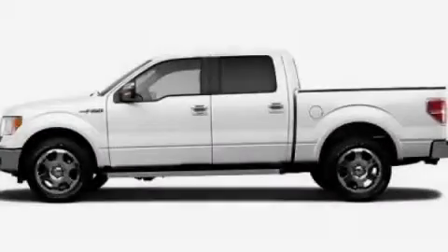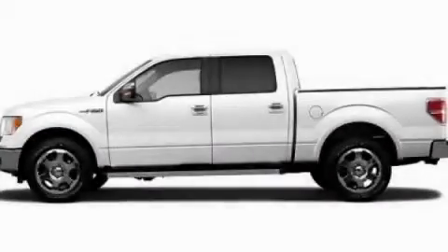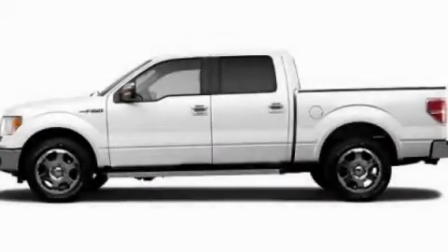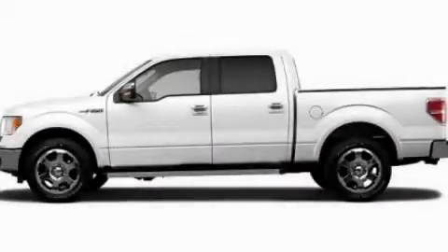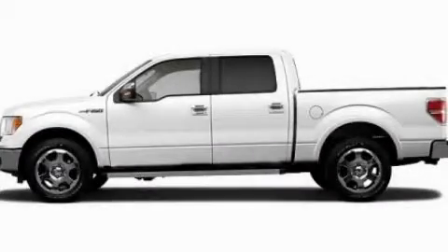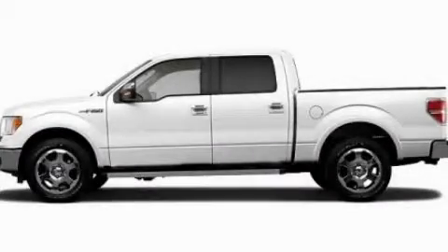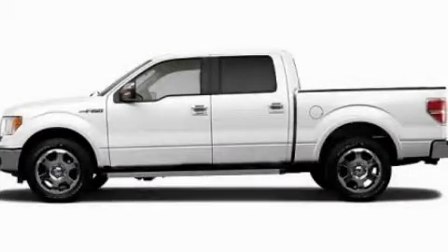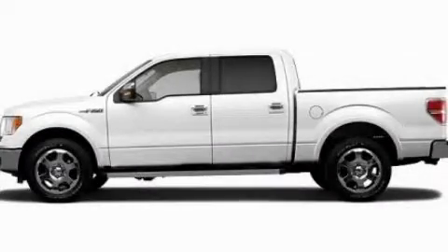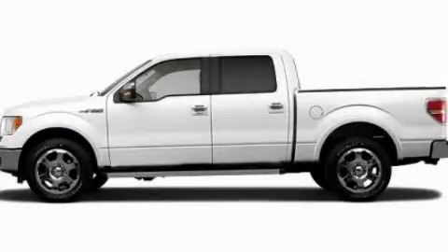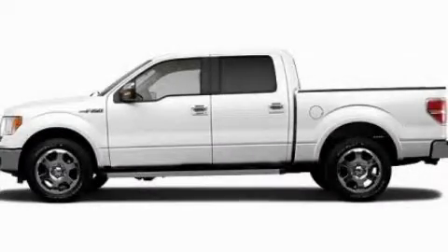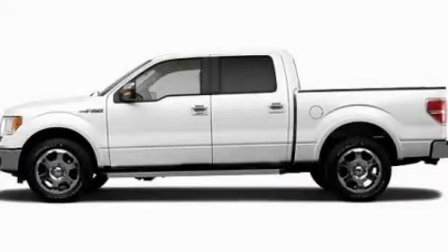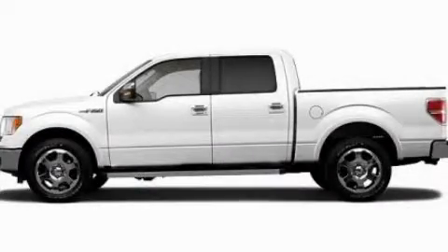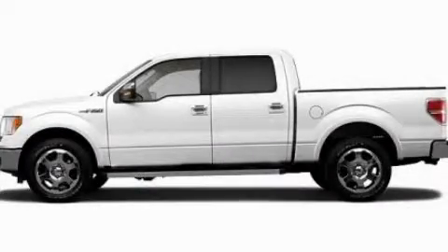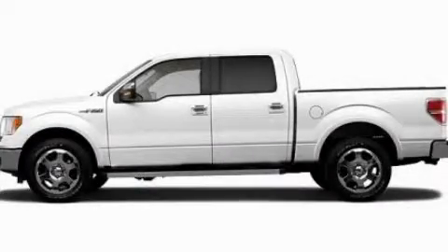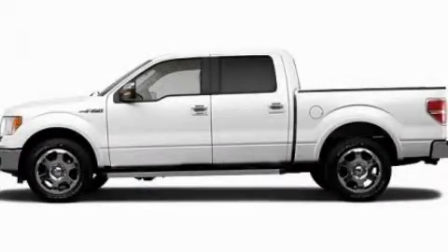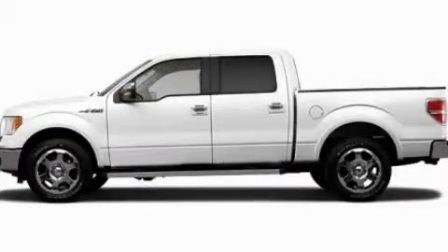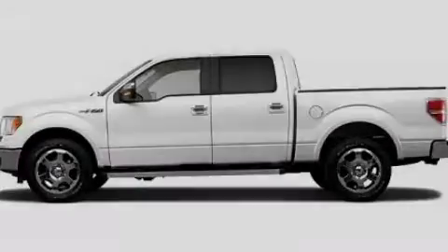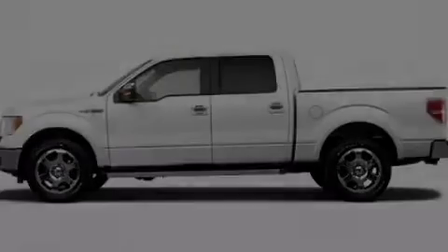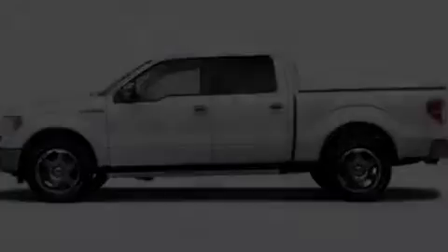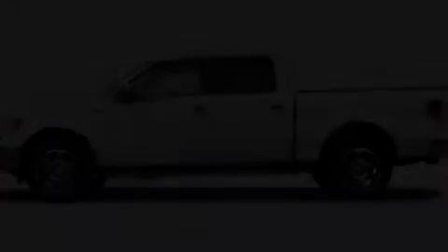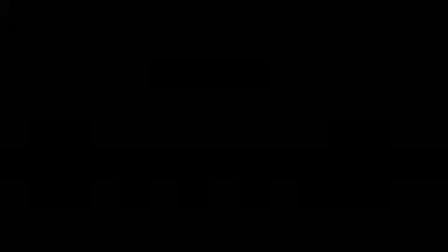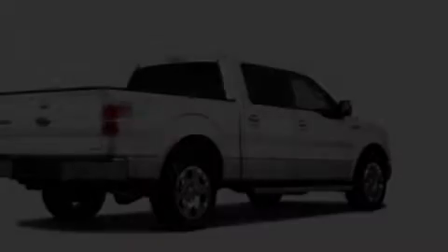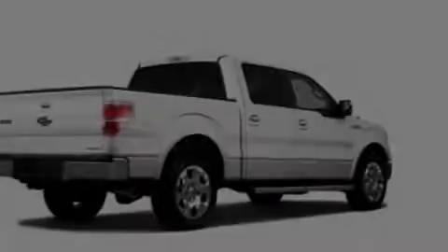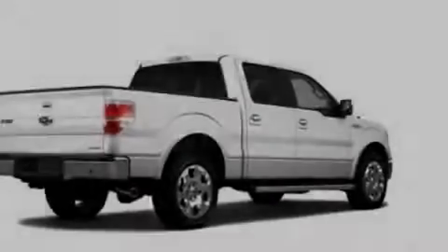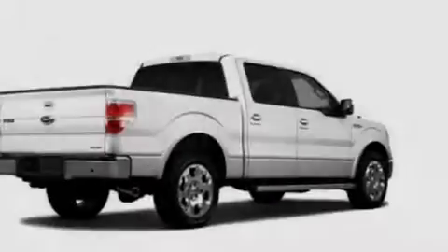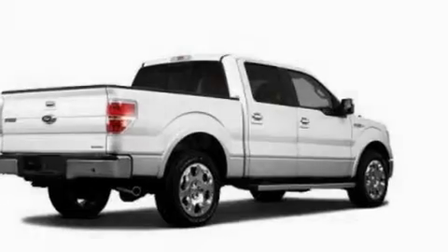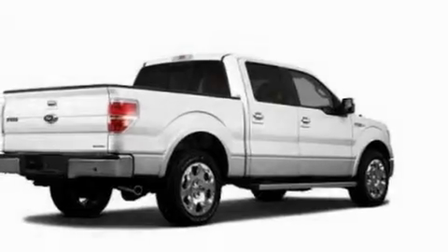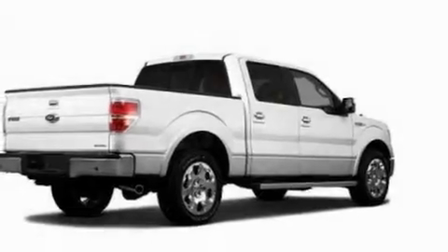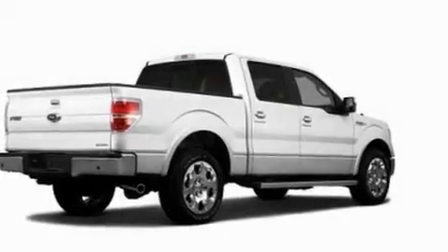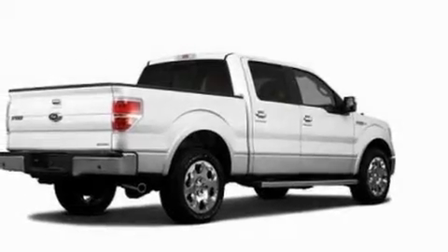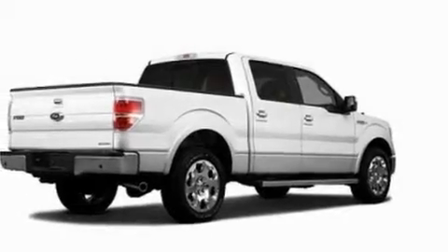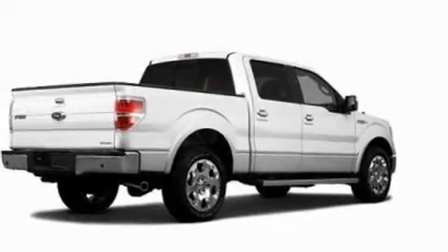This is a 2011 Ford F-150, made for the job site, the trail, and the town.